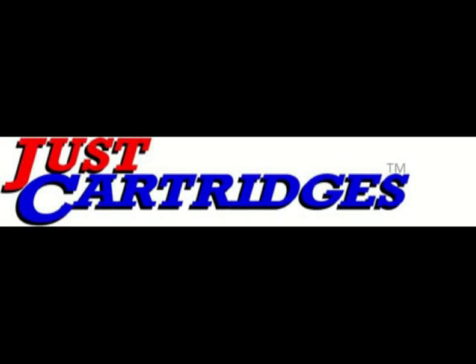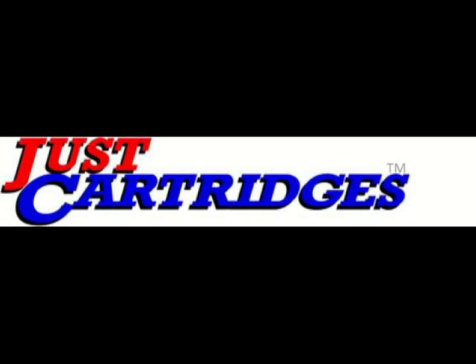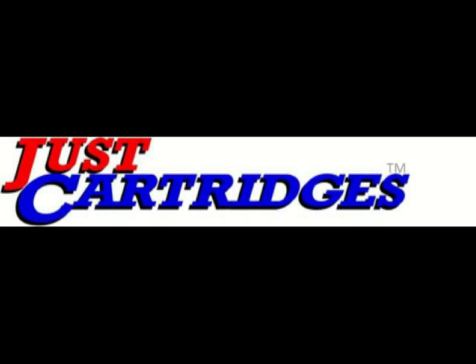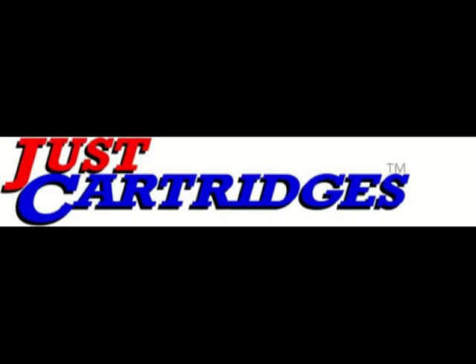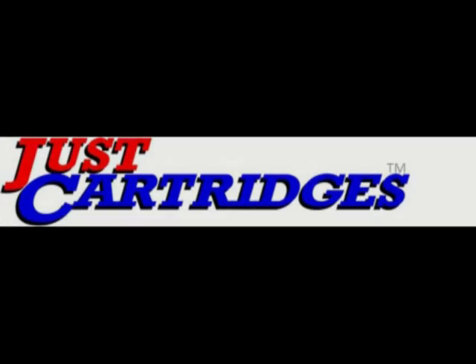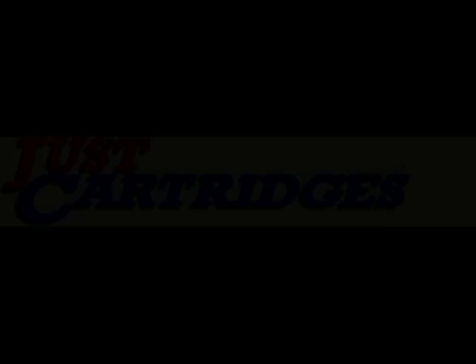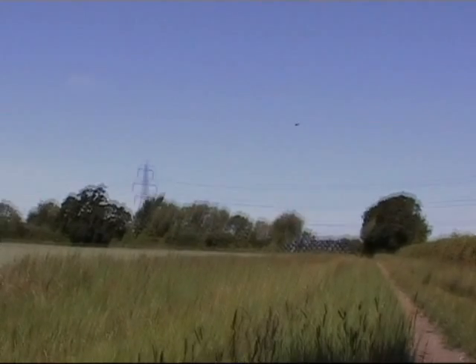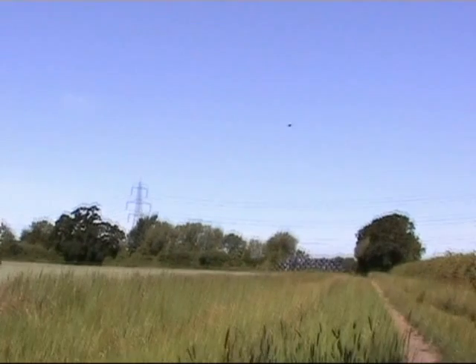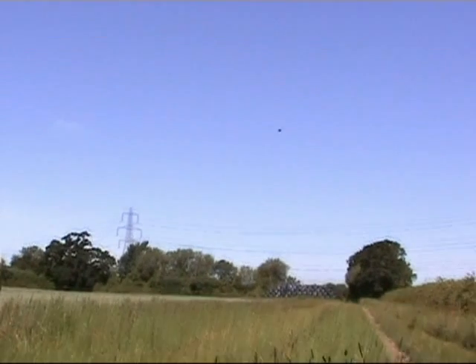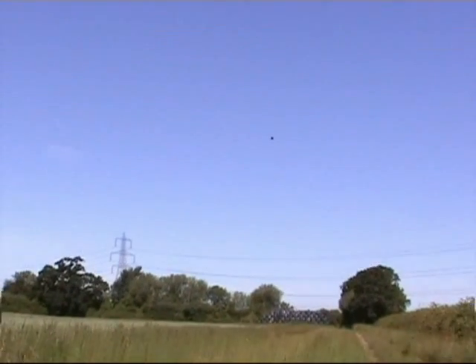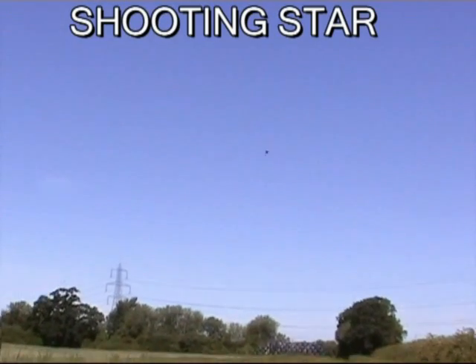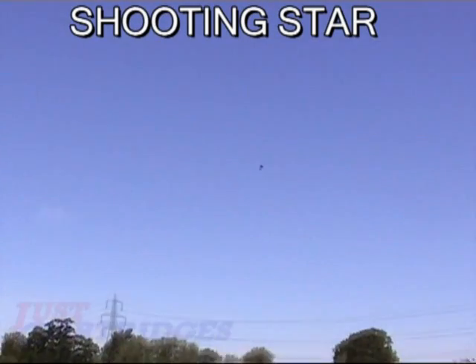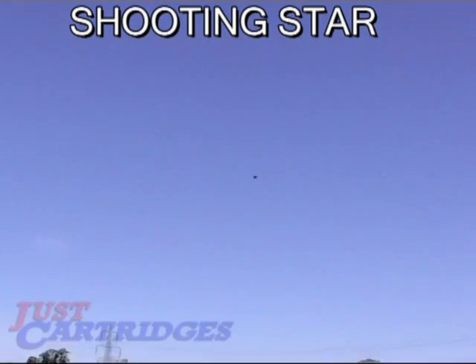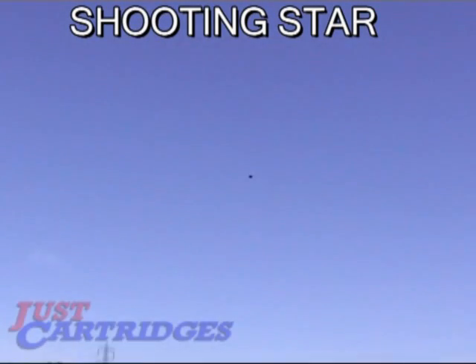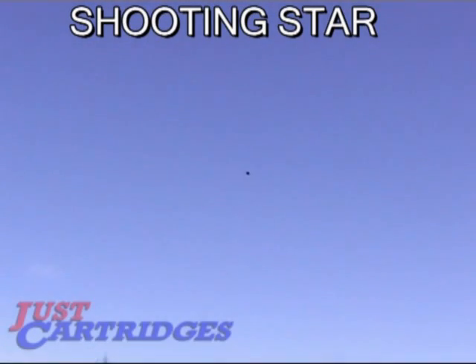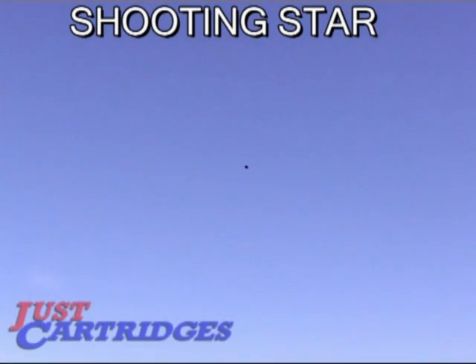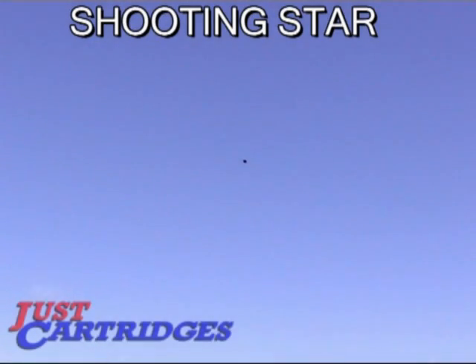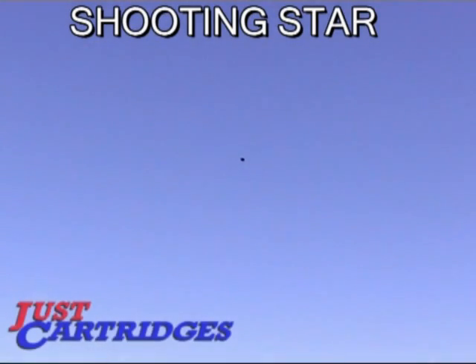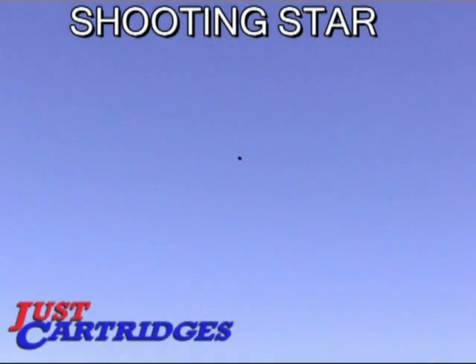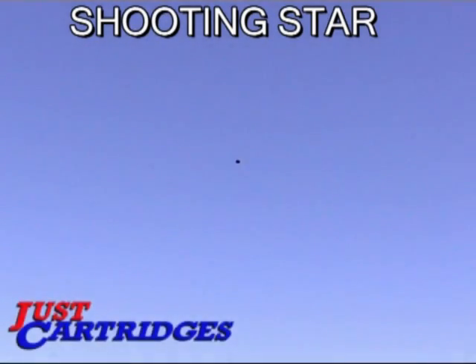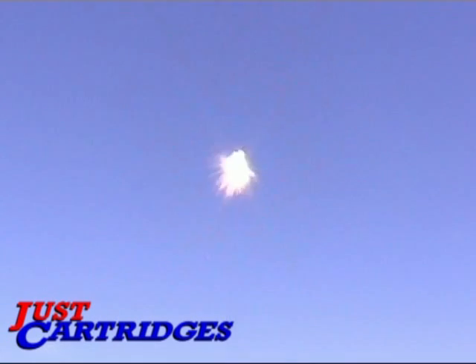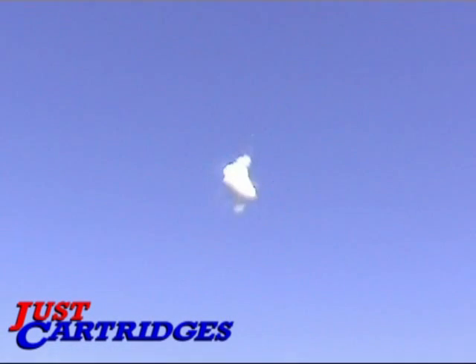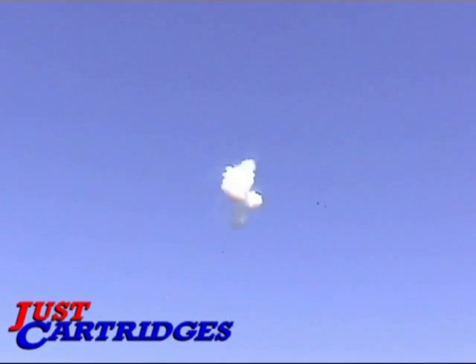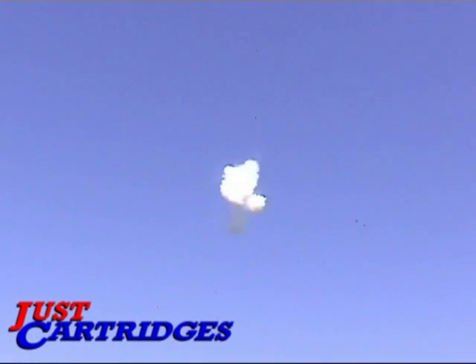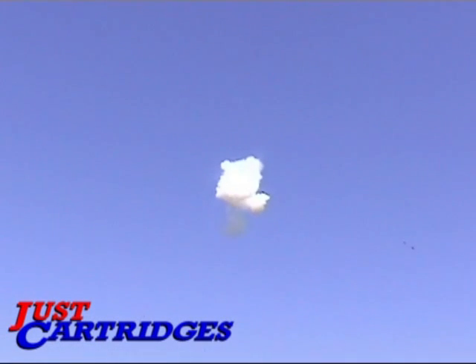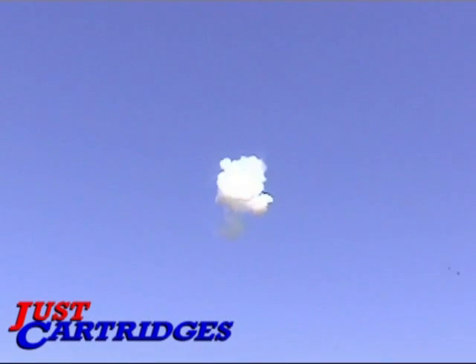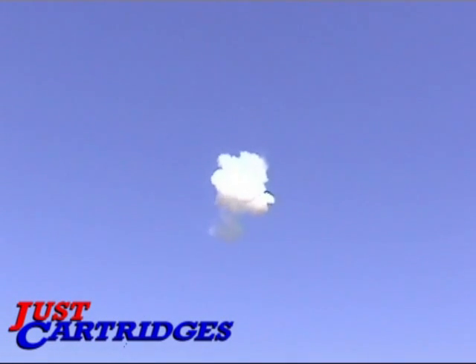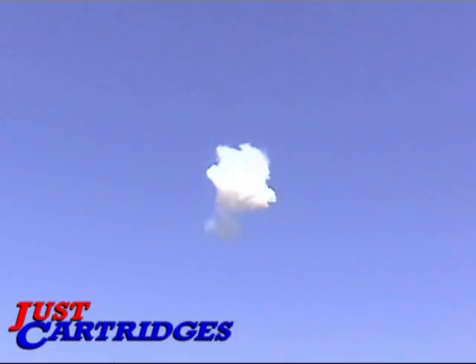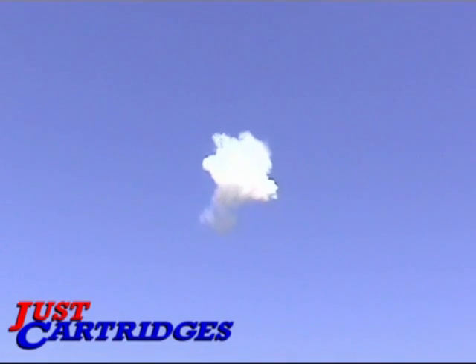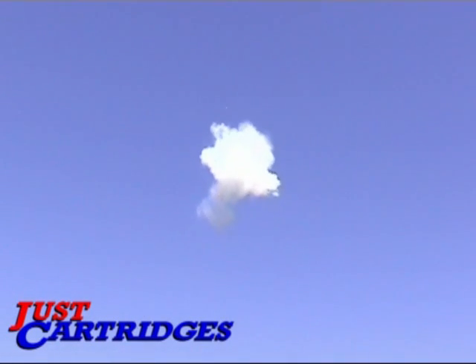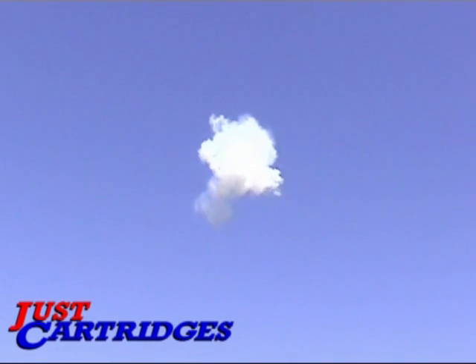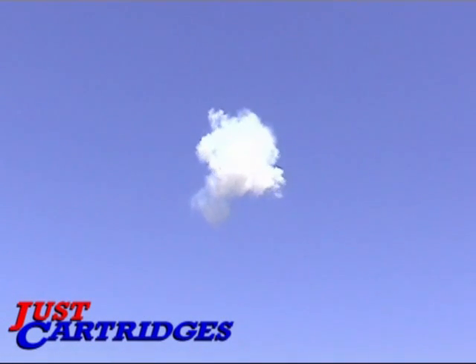From Just Cartridges, Shooting Star Reactive Targets. Plenty of bang for your buck.